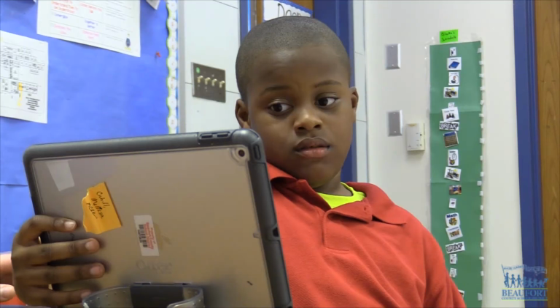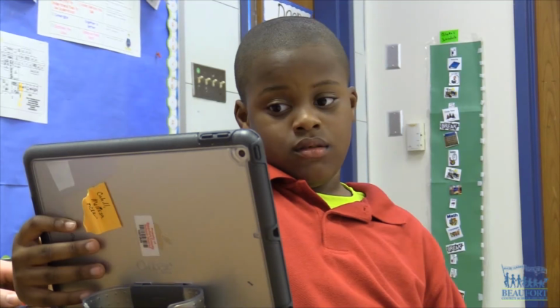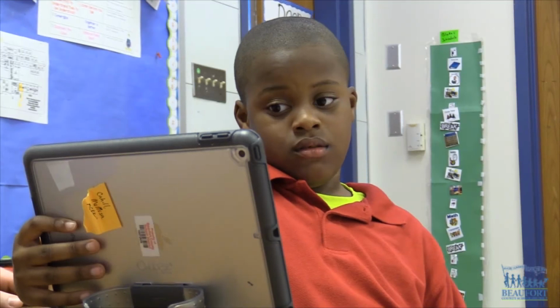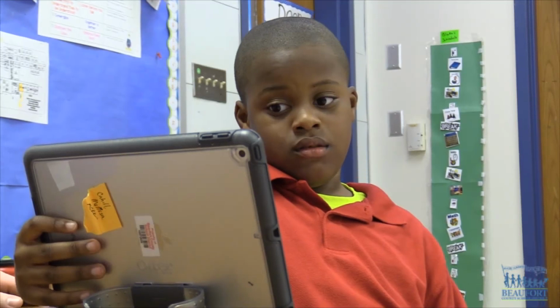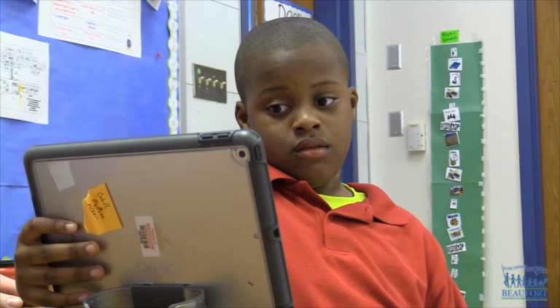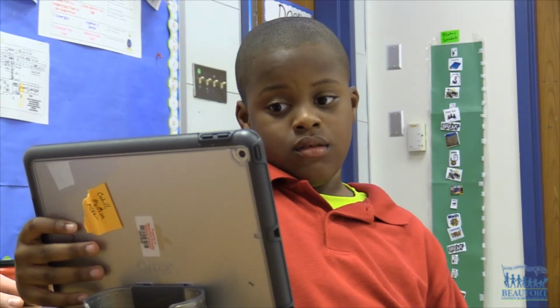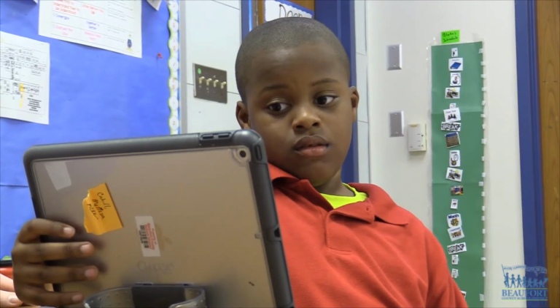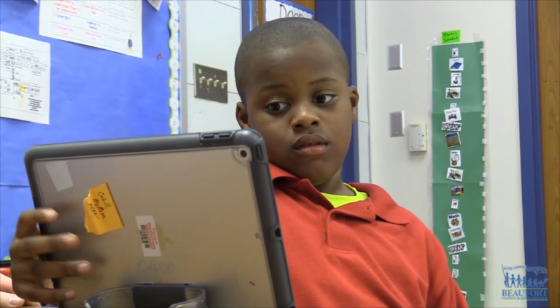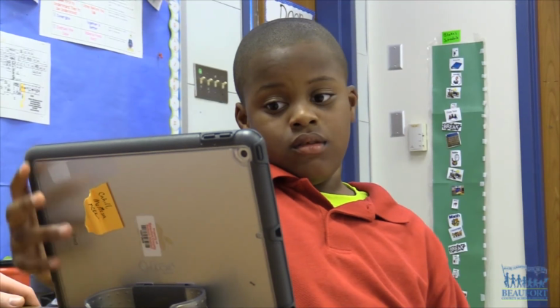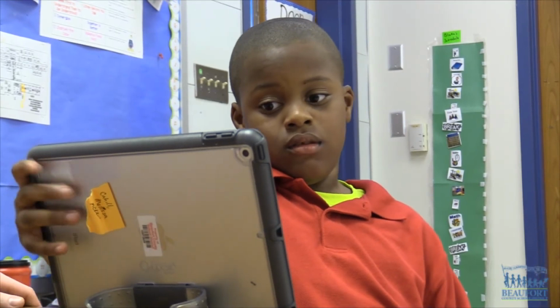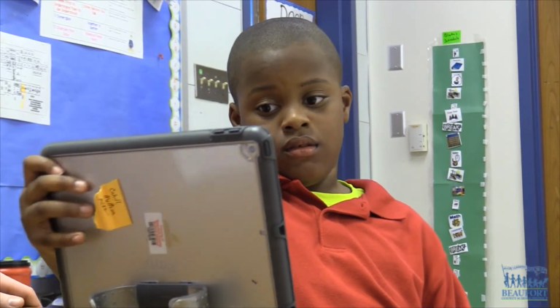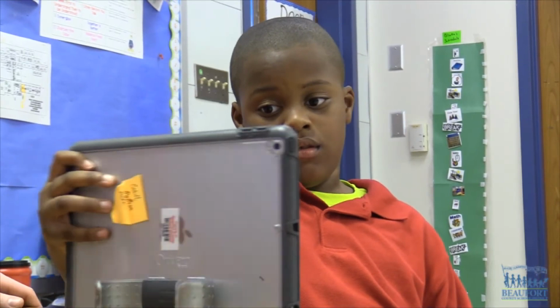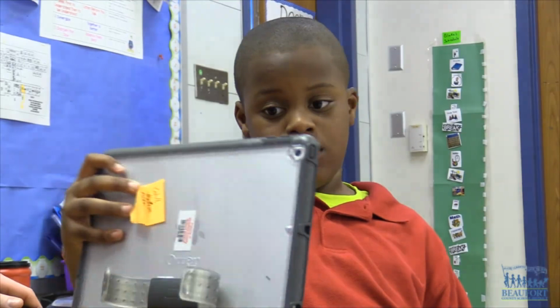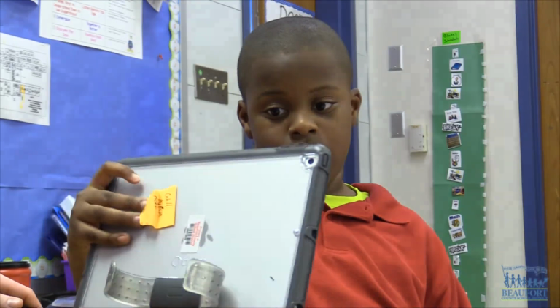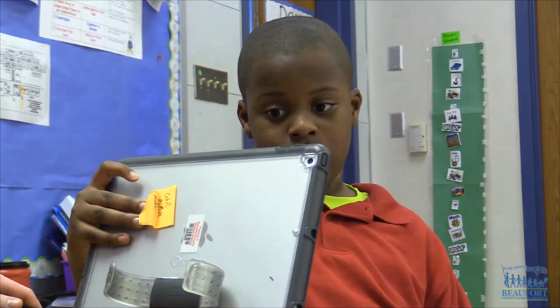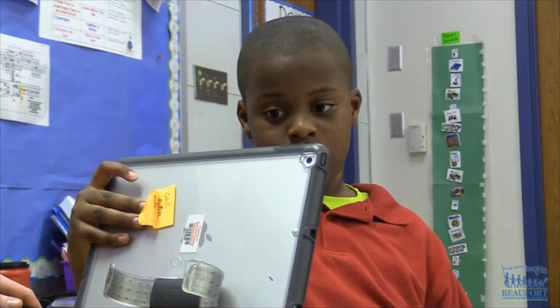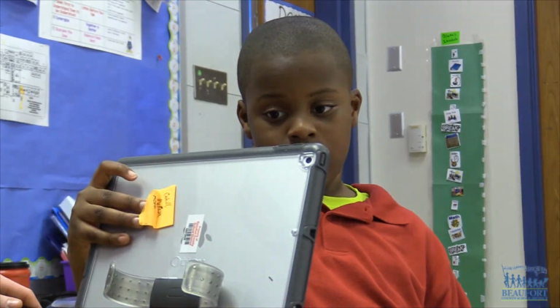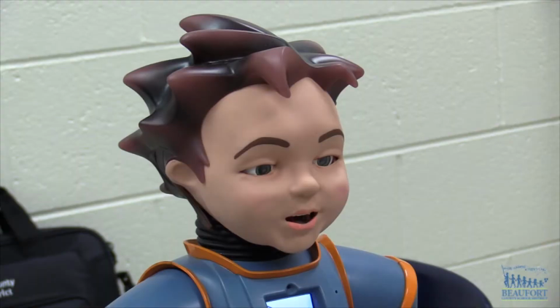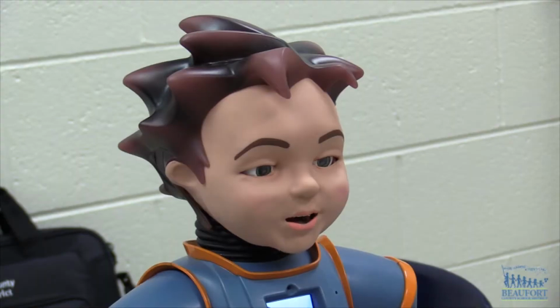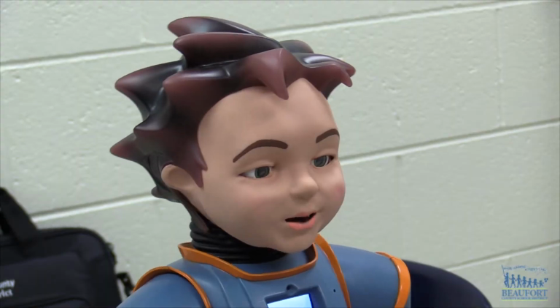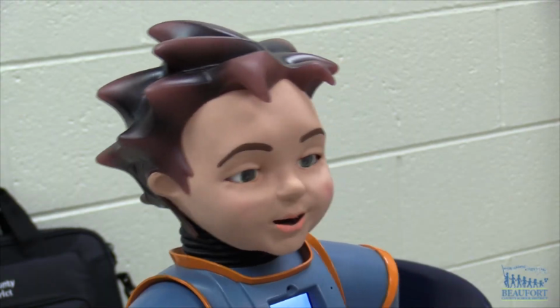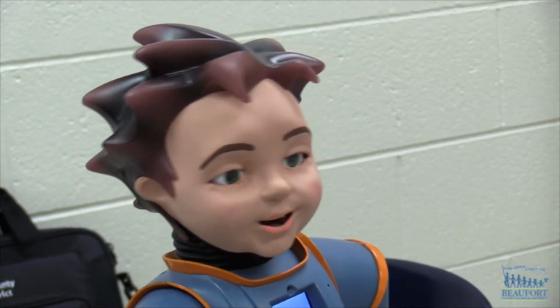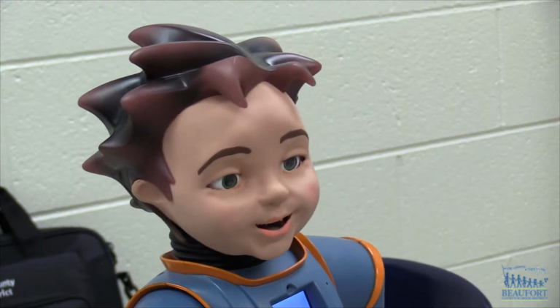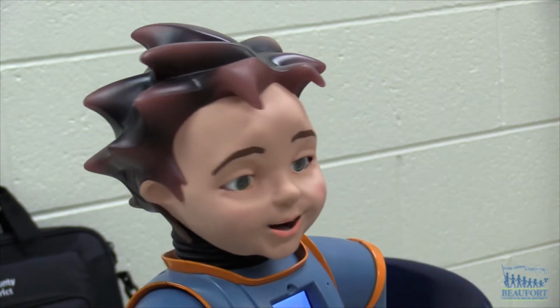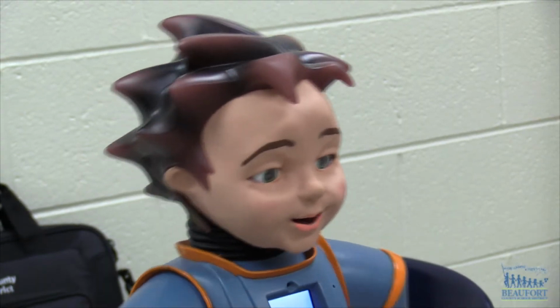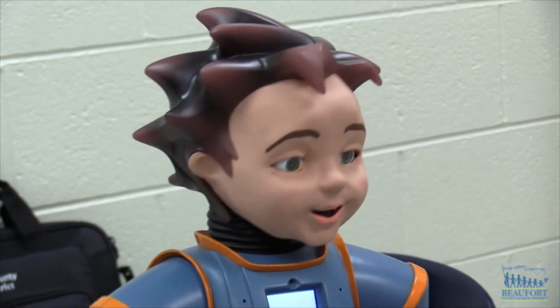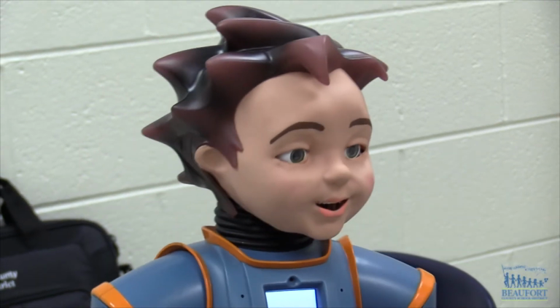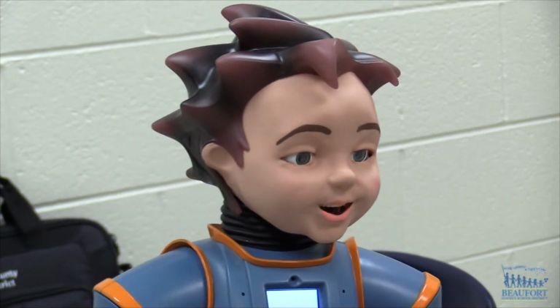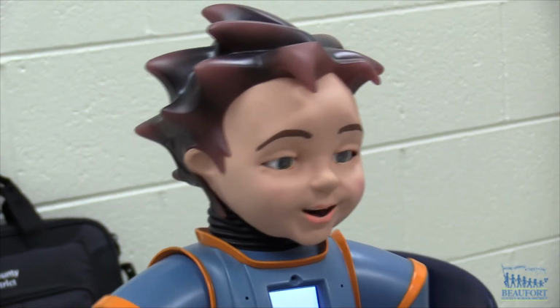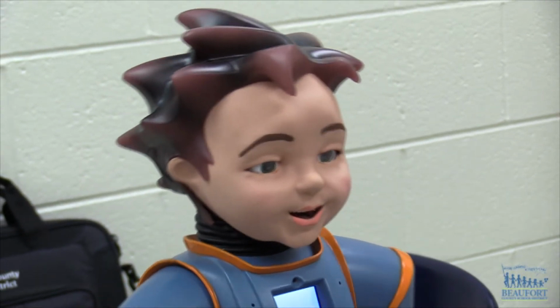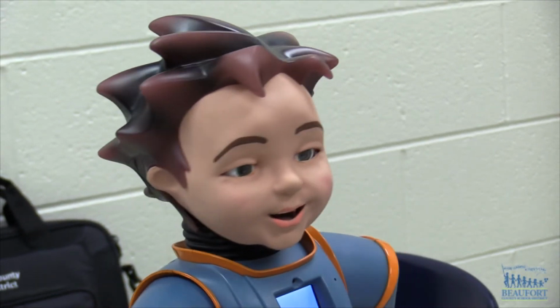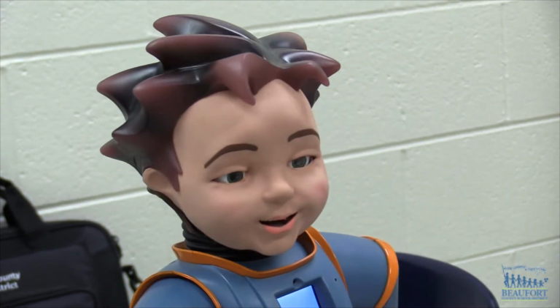Milo can also be connected to an iPad so he can interact with students through educational videos and games.